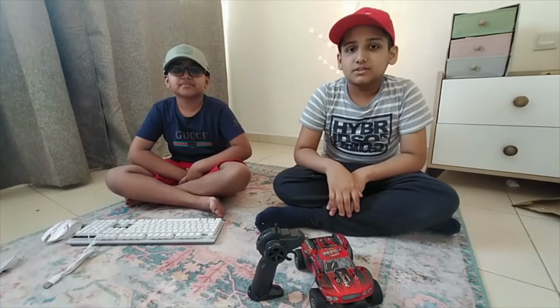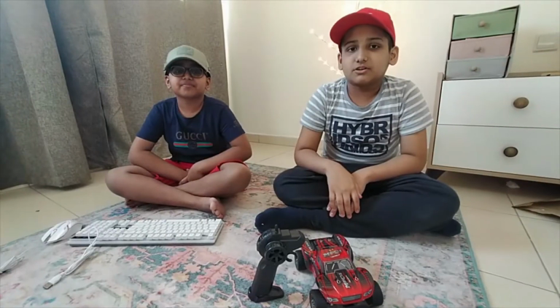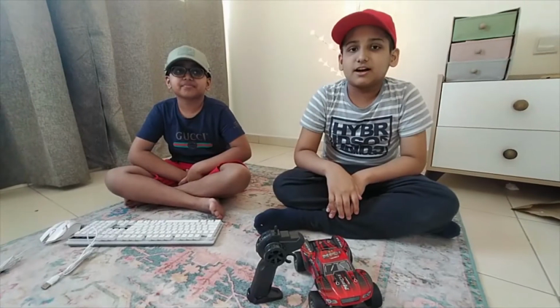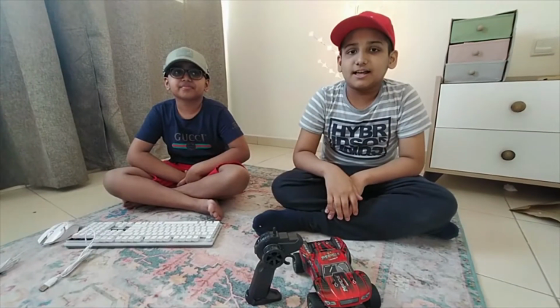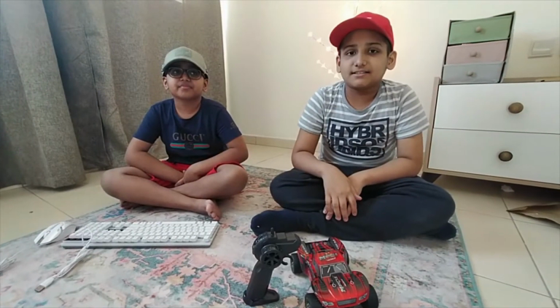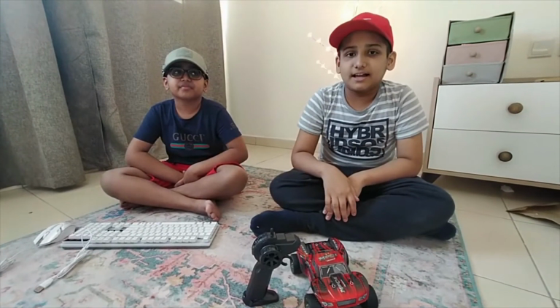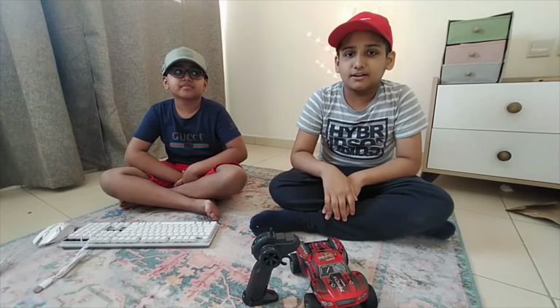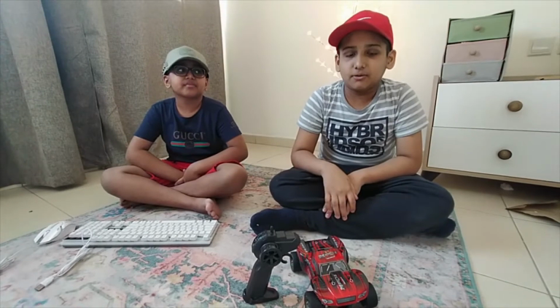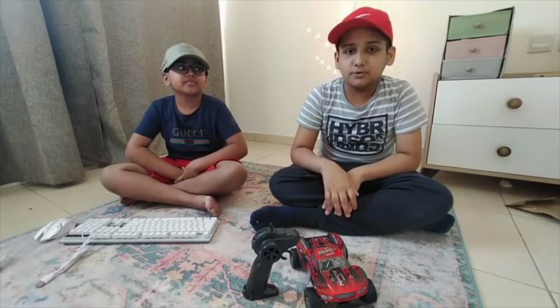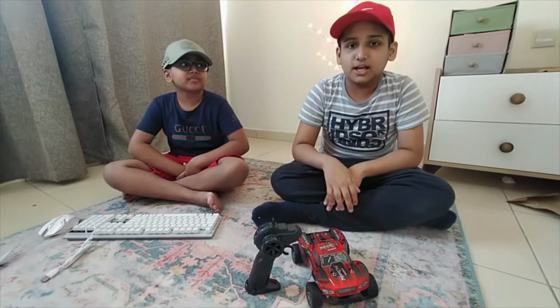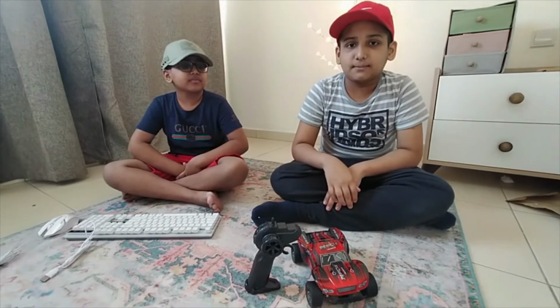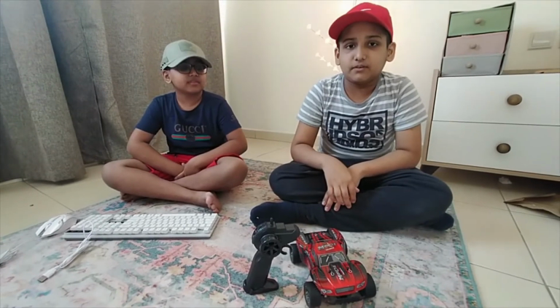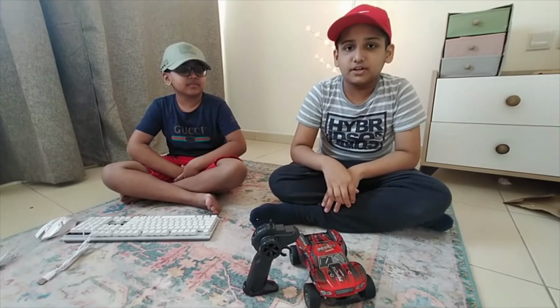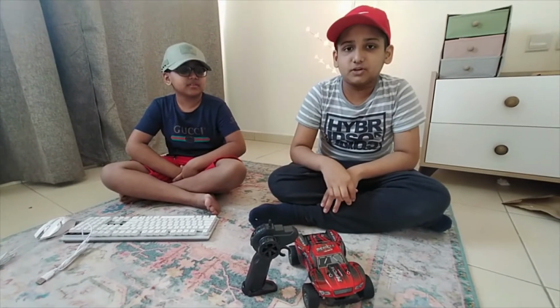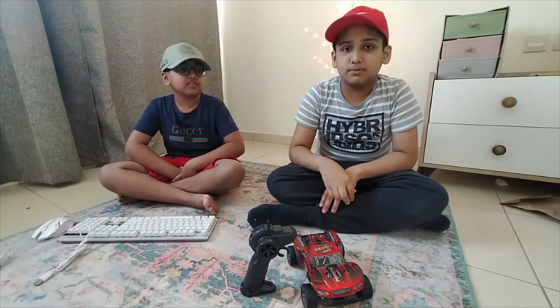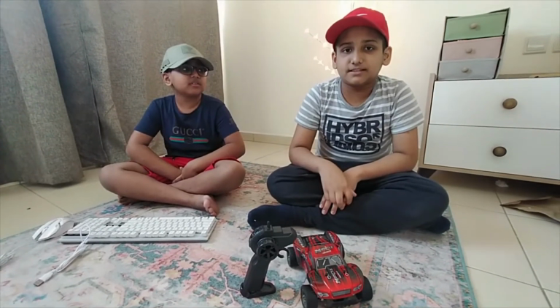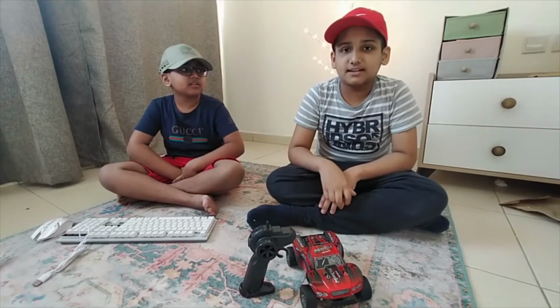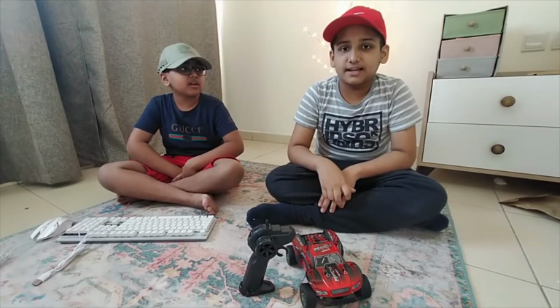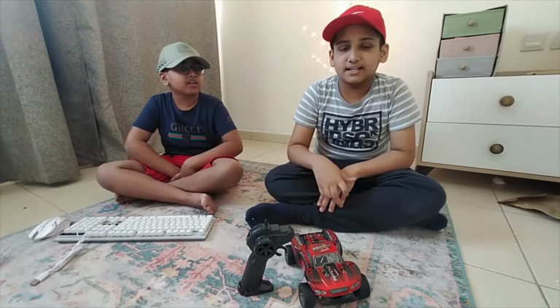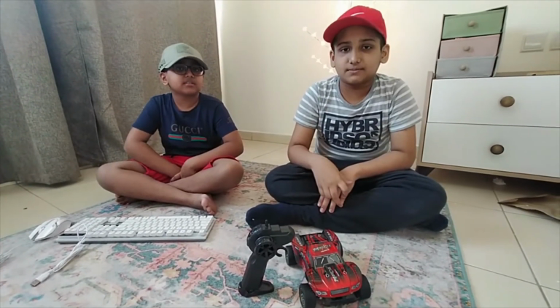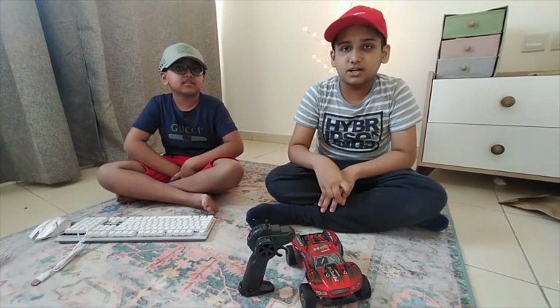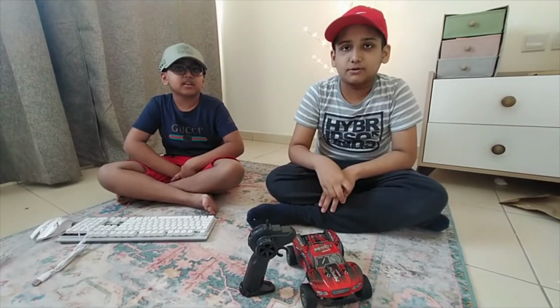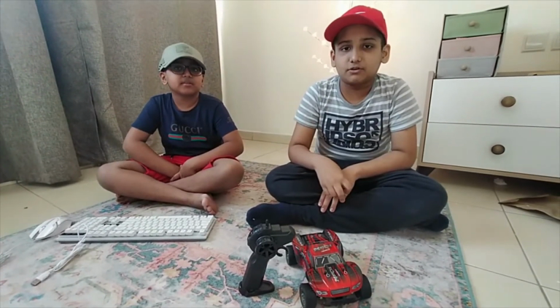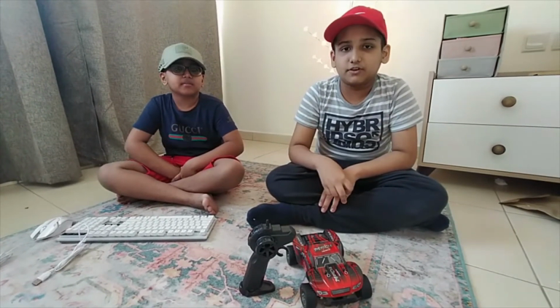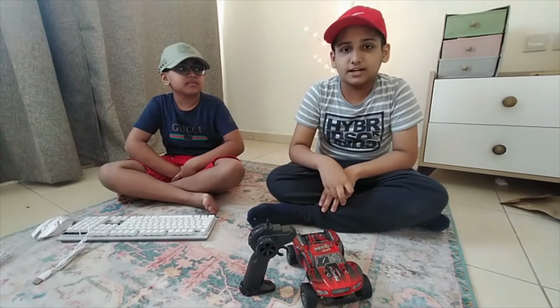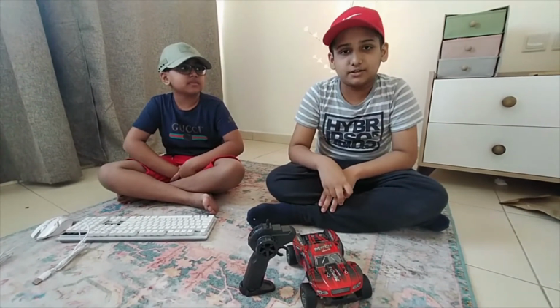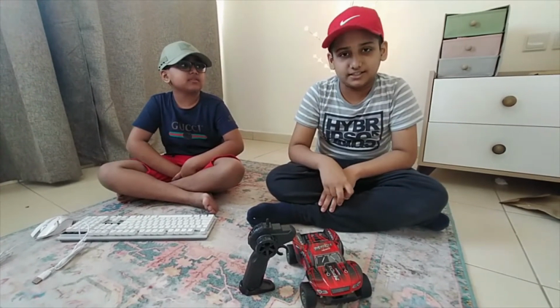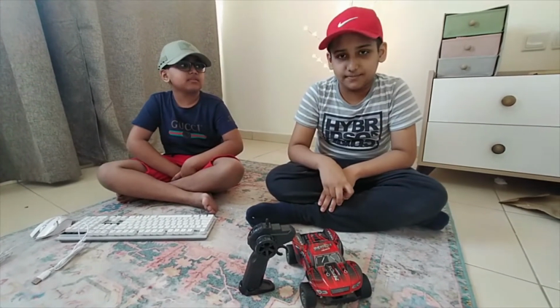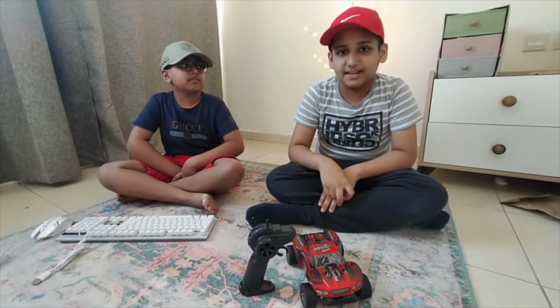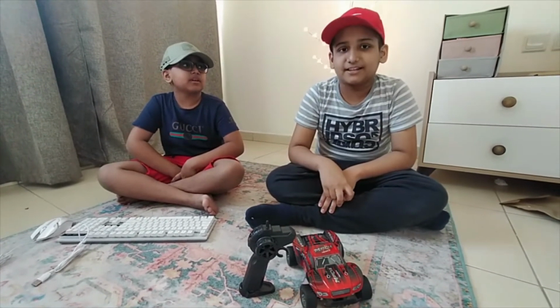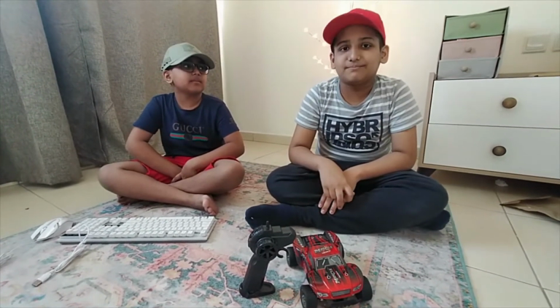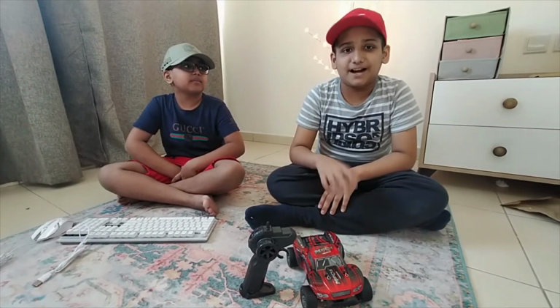So guys, I hope you like my video. Please like and subscribe, and don't forget to click the bell icon. Bye!